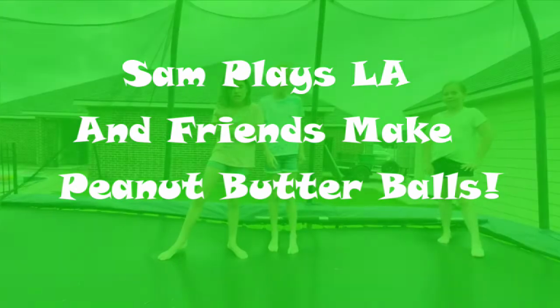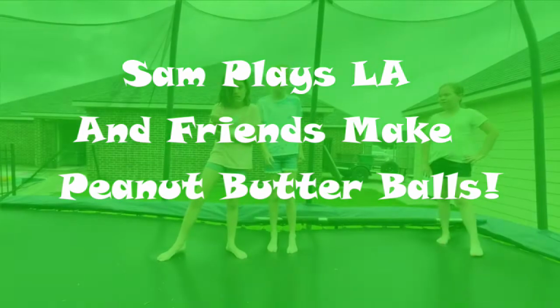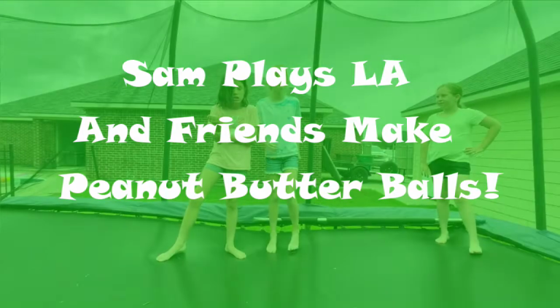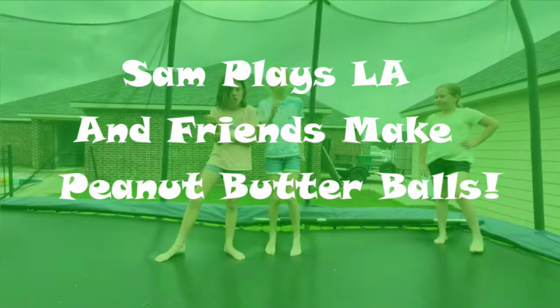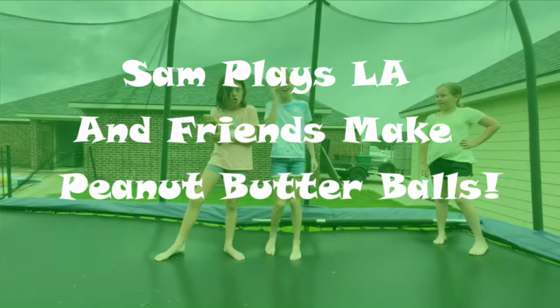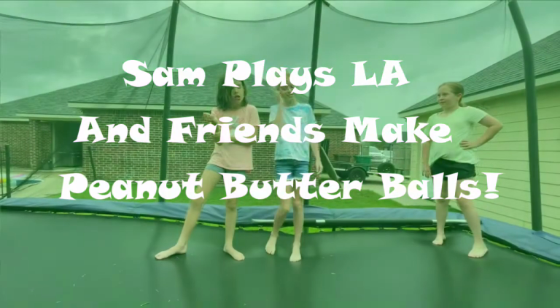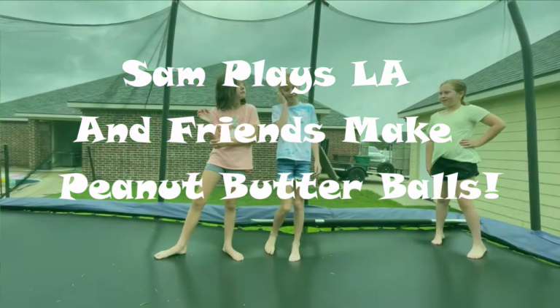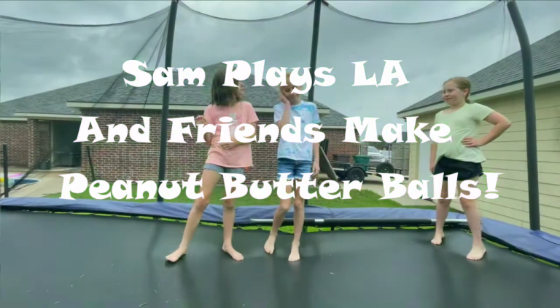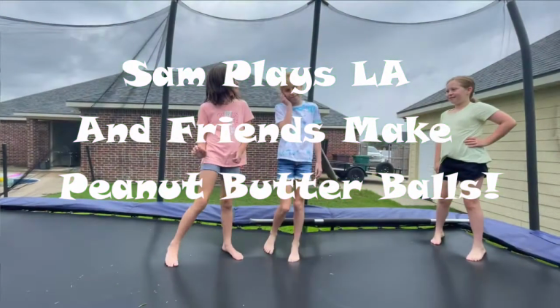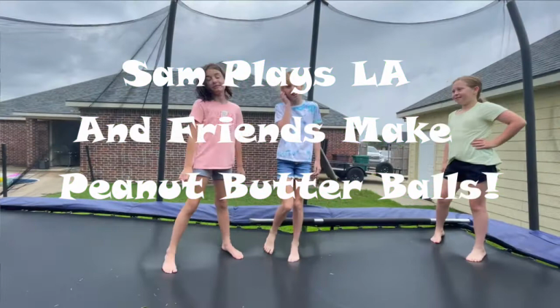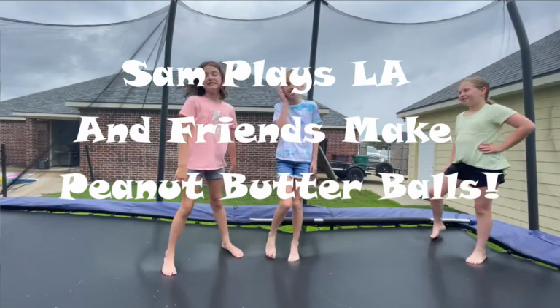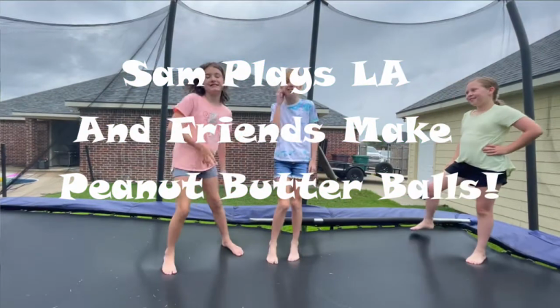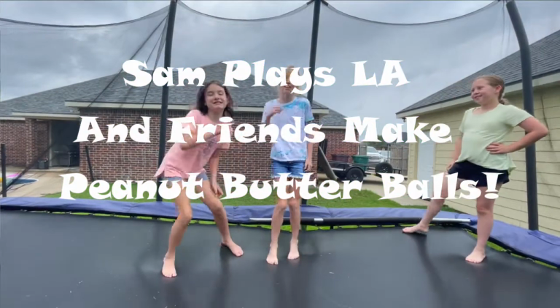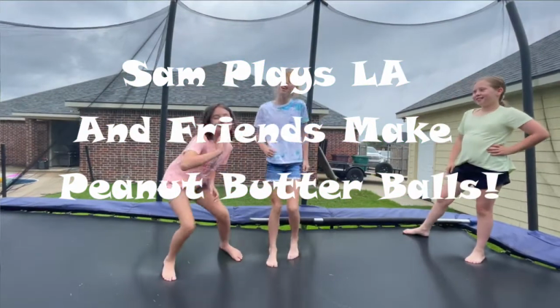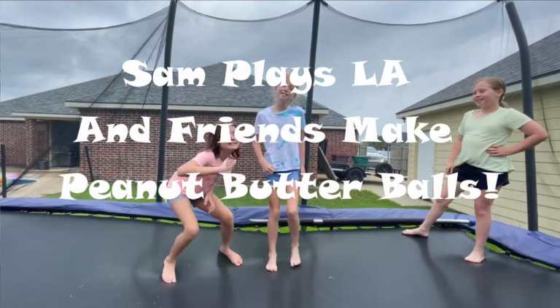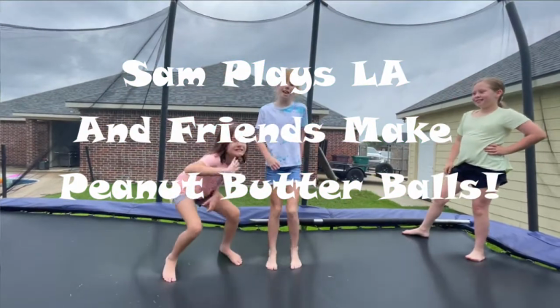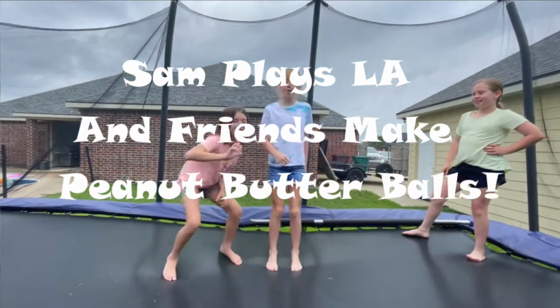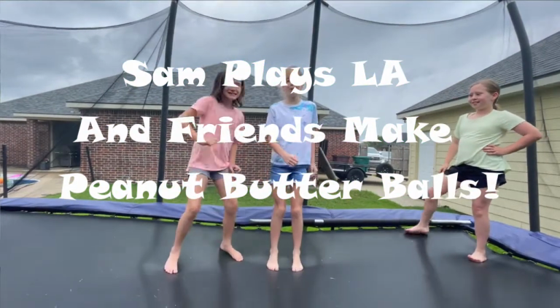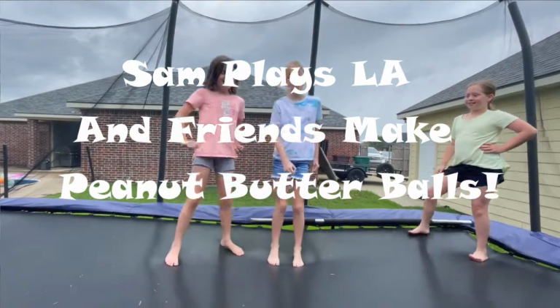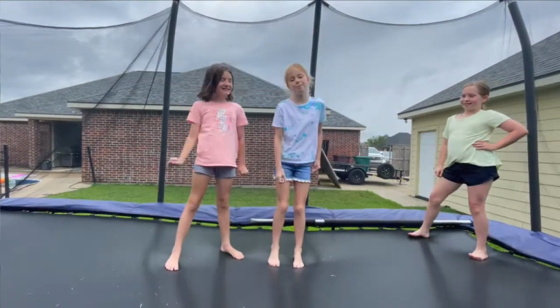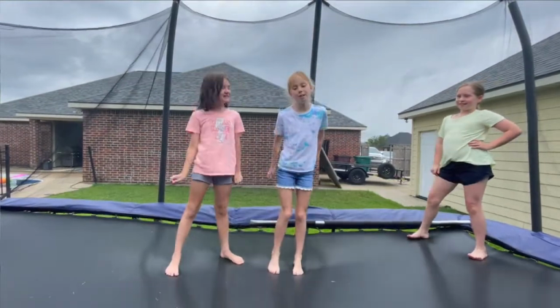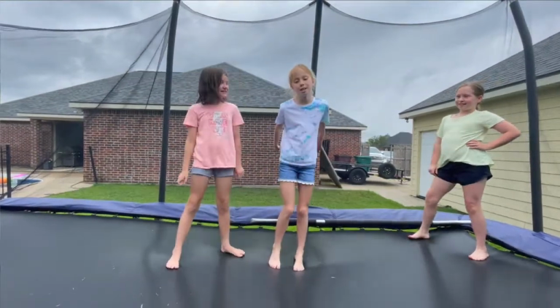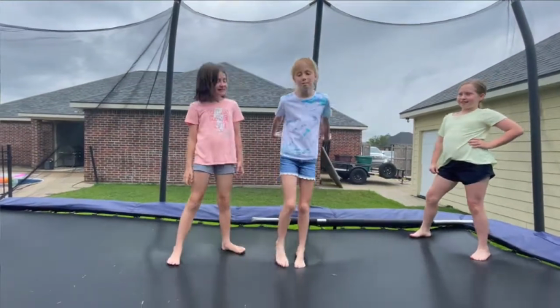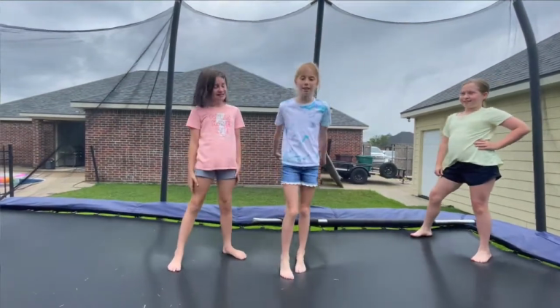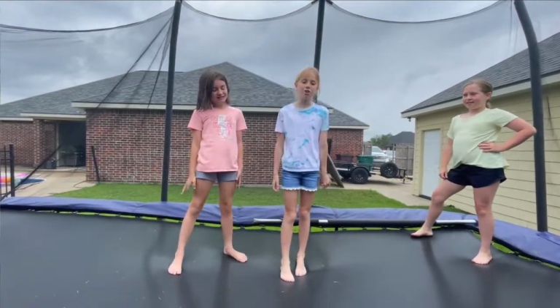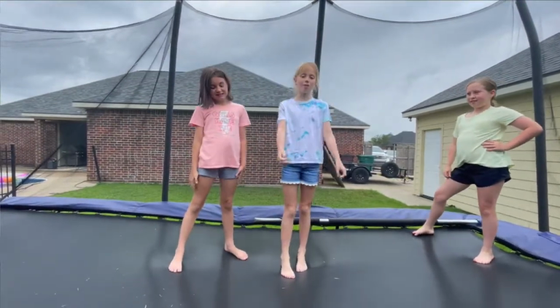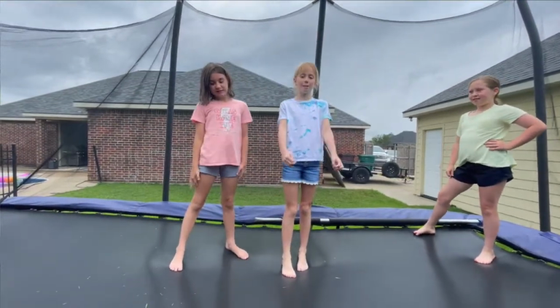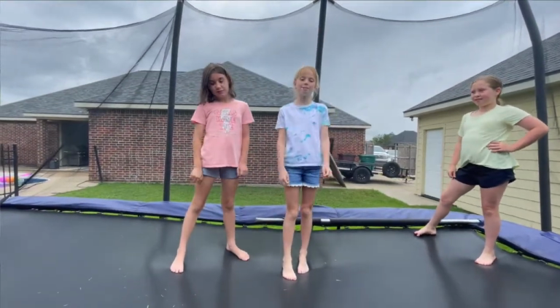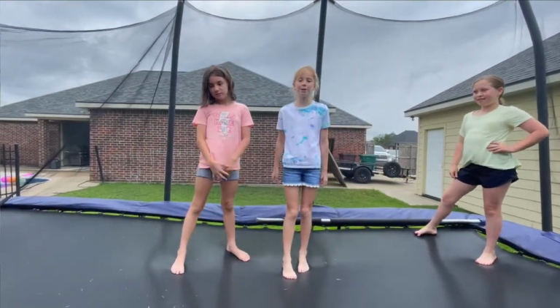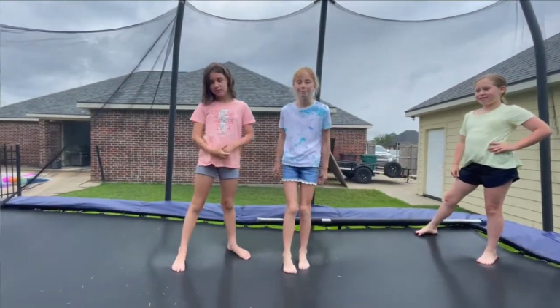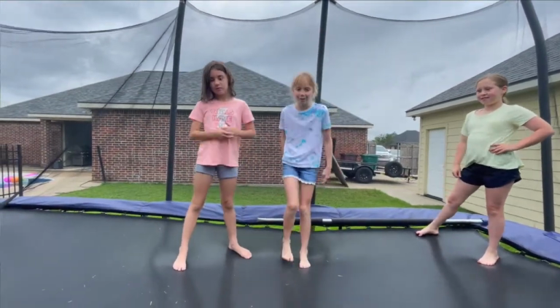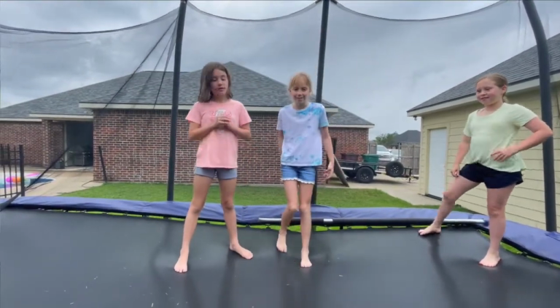Hello guys, this is SamPlaysLA. Today we will be making chocolate peanut butter balls.